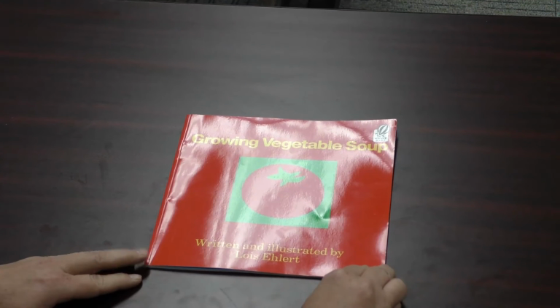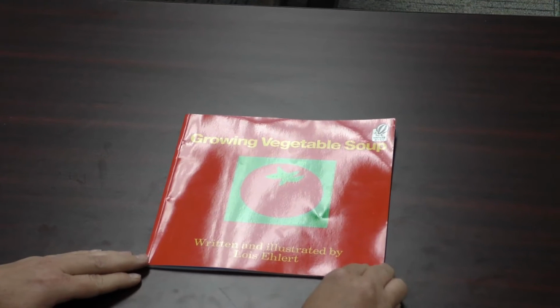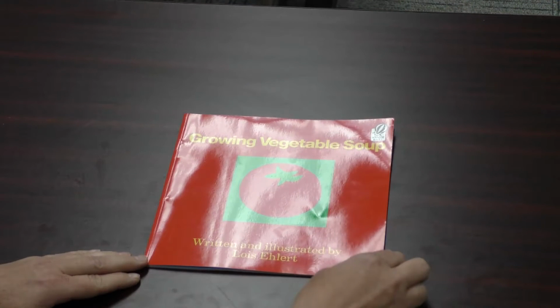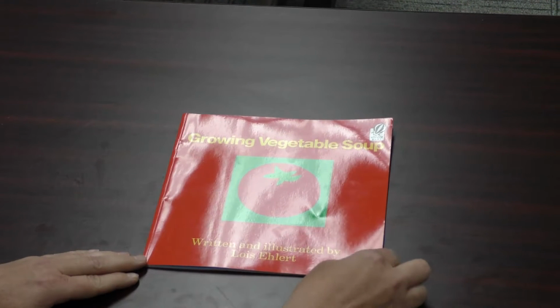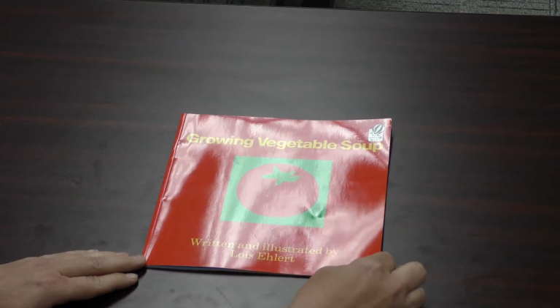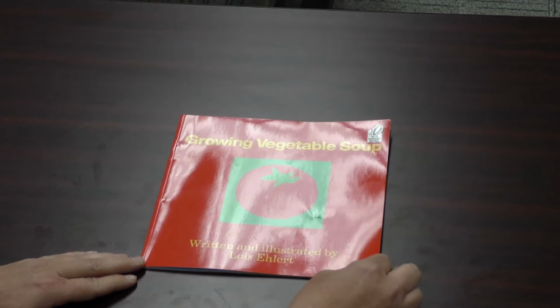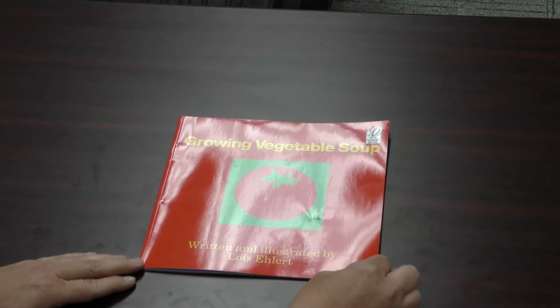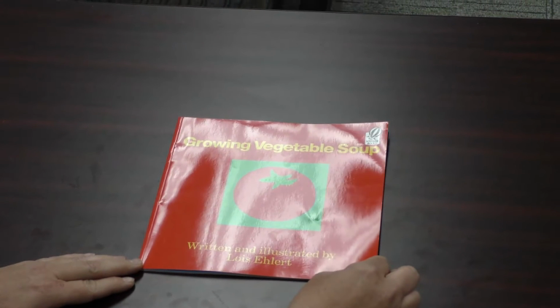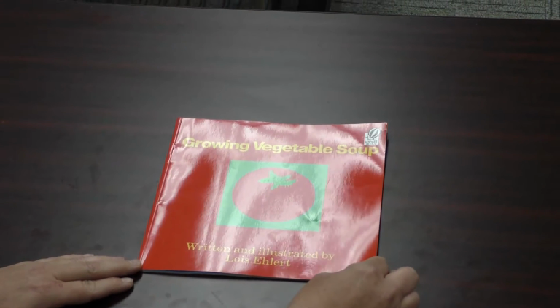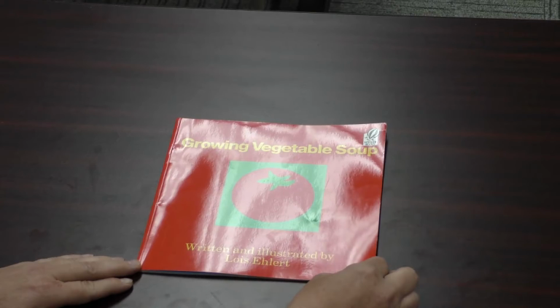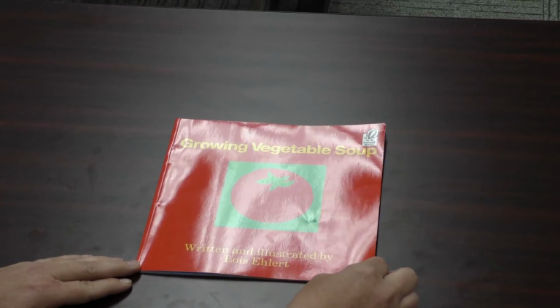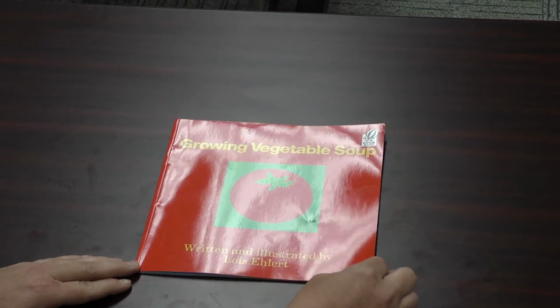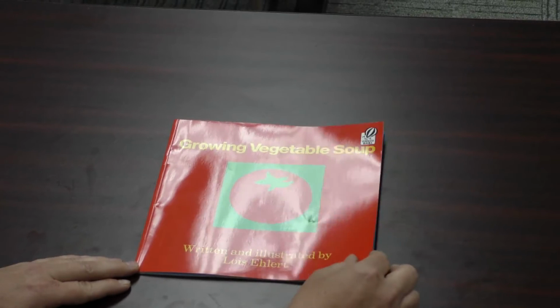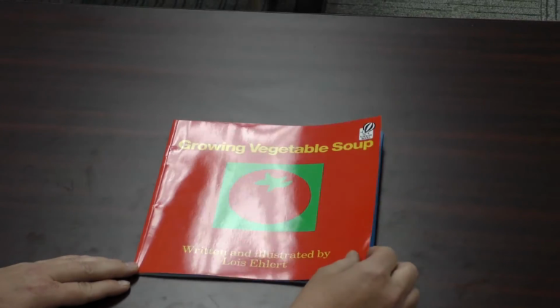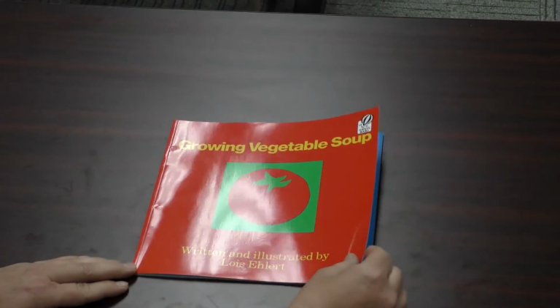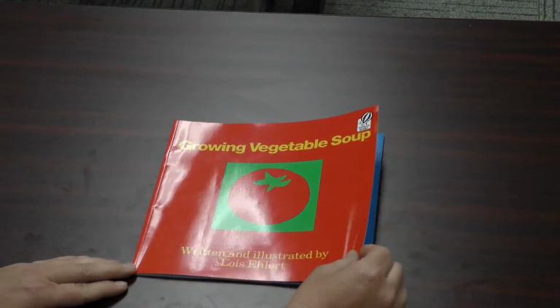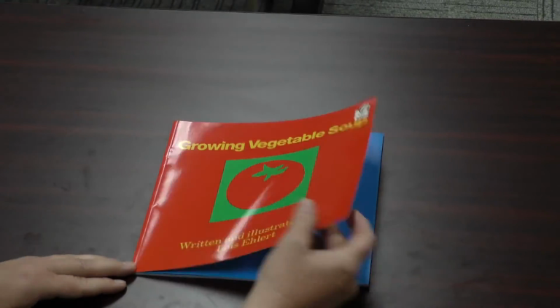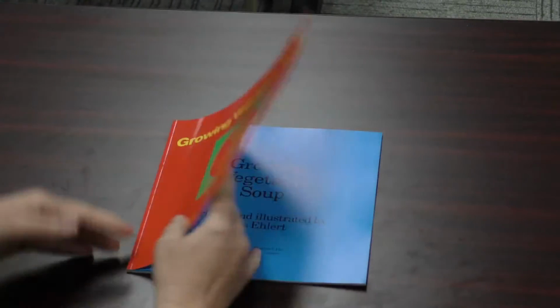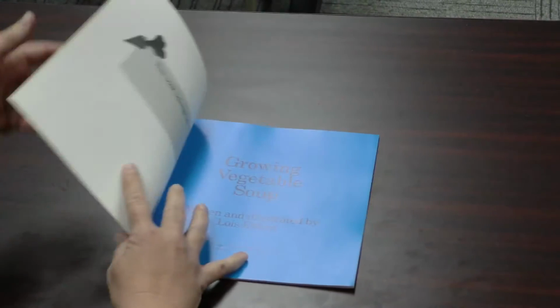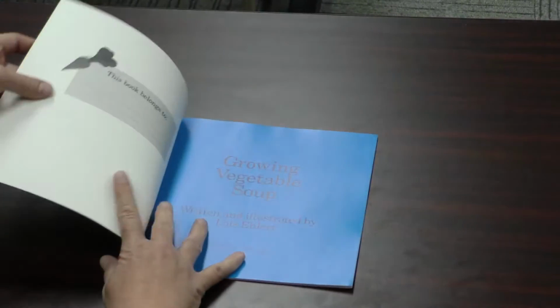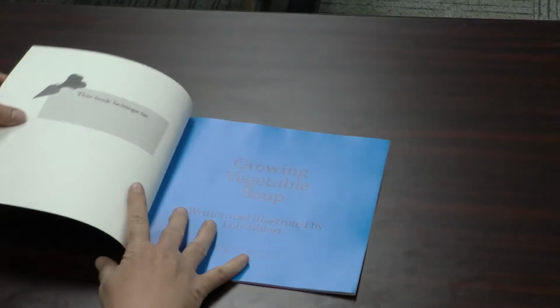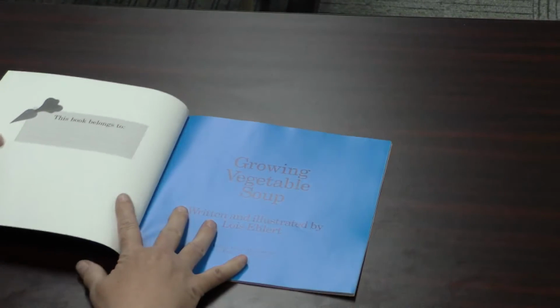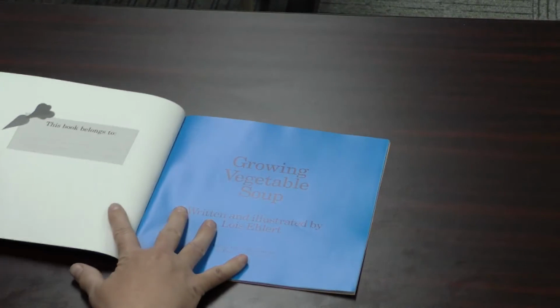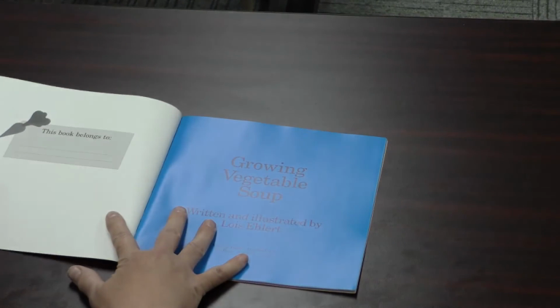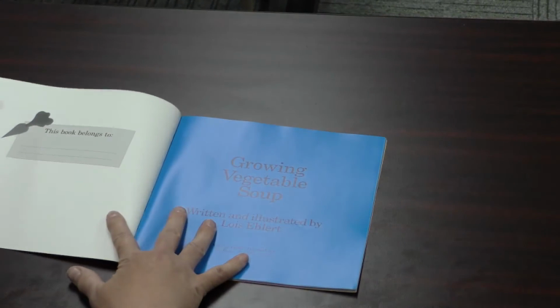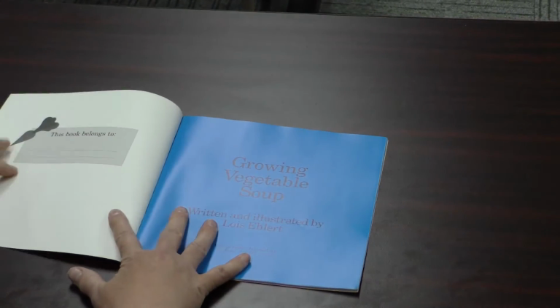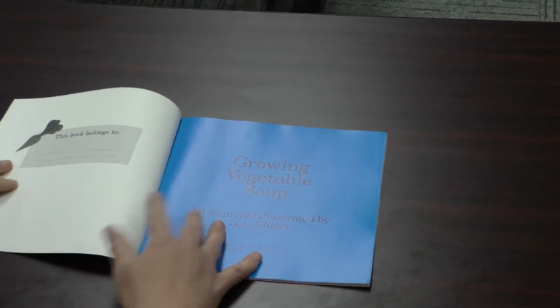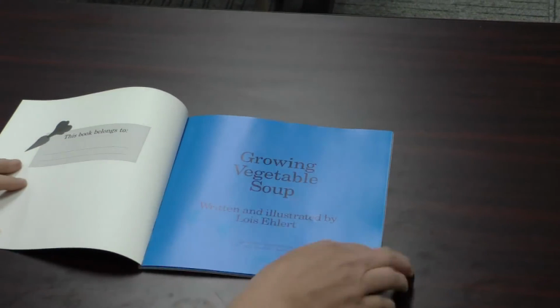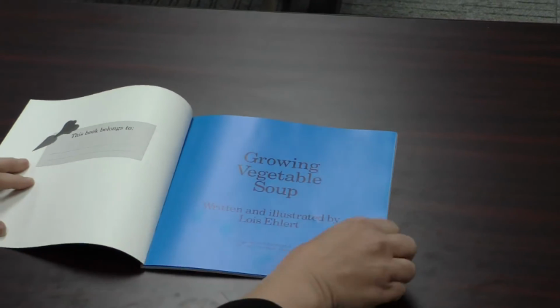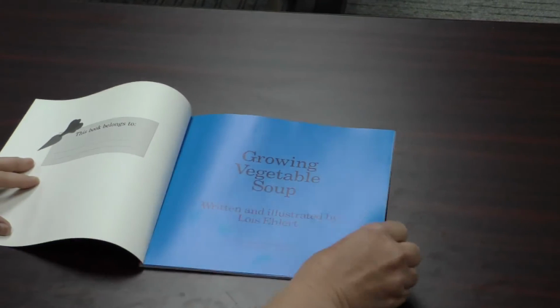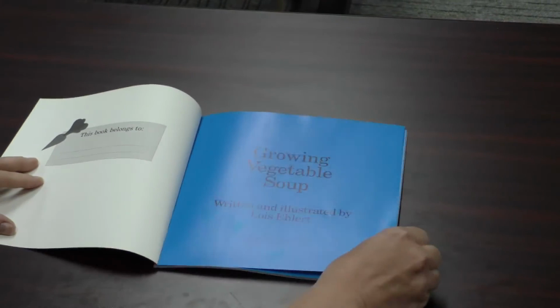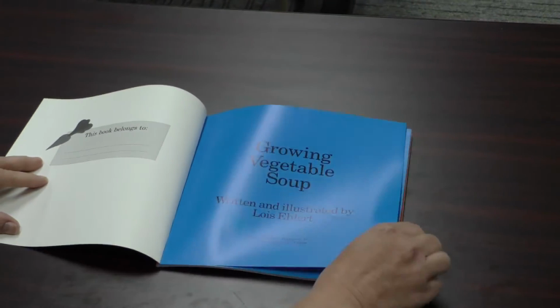Growing Vegetable Soup, written and illustrated by Lois Ellert.